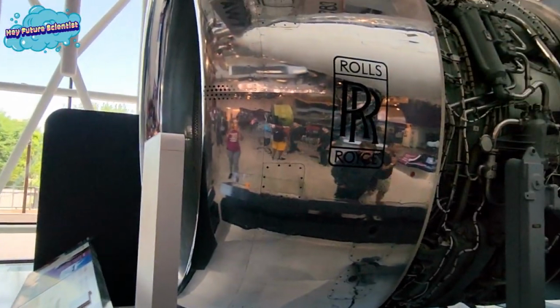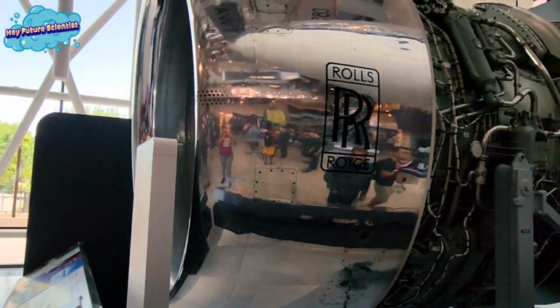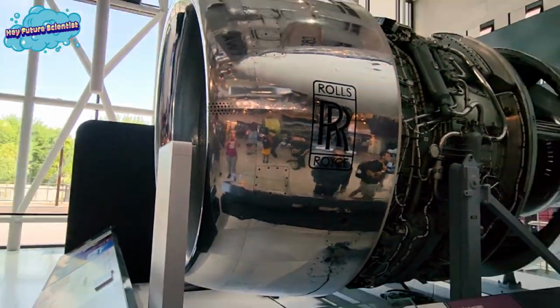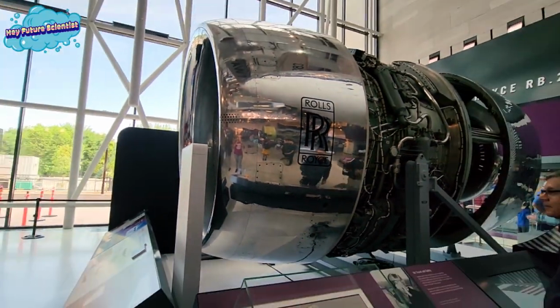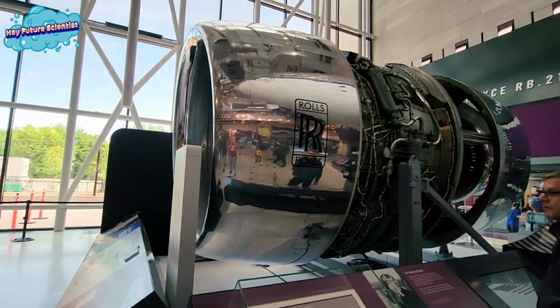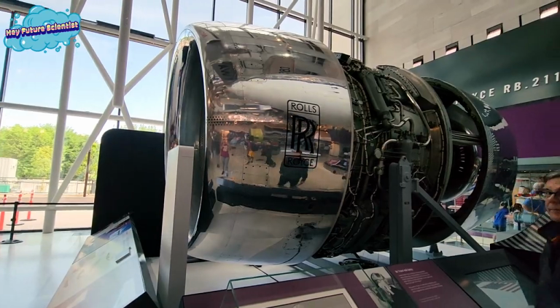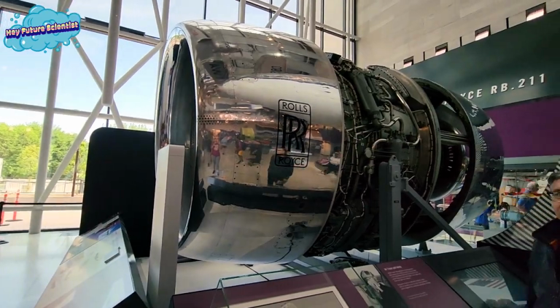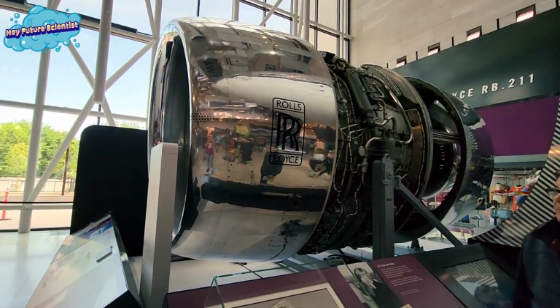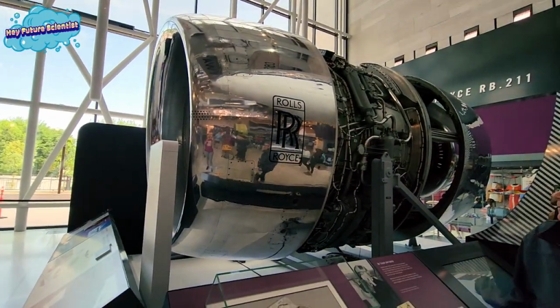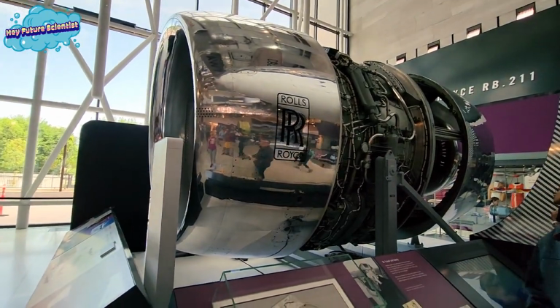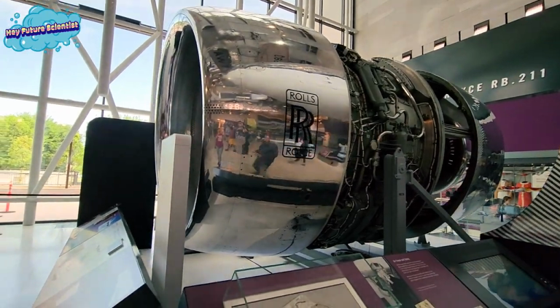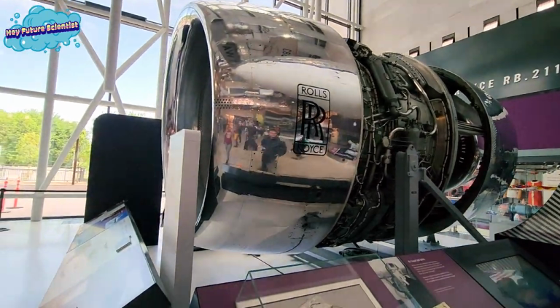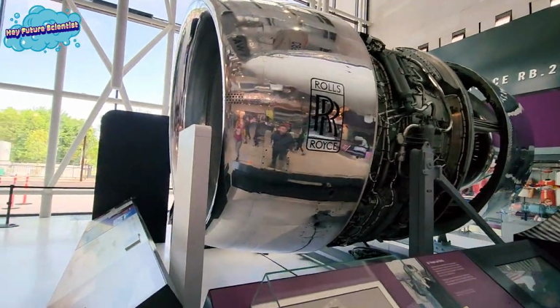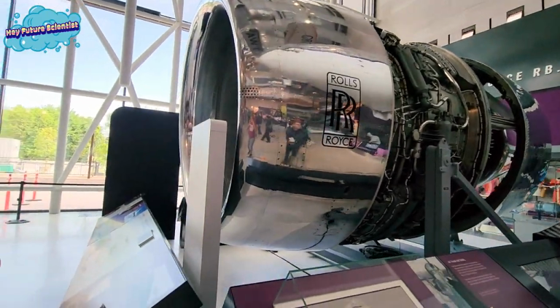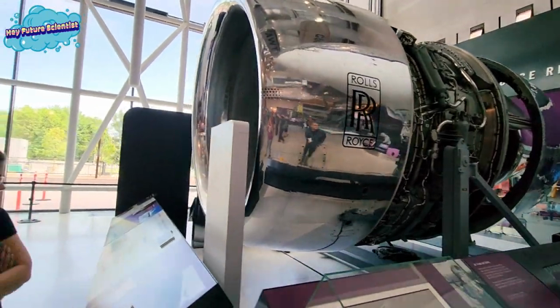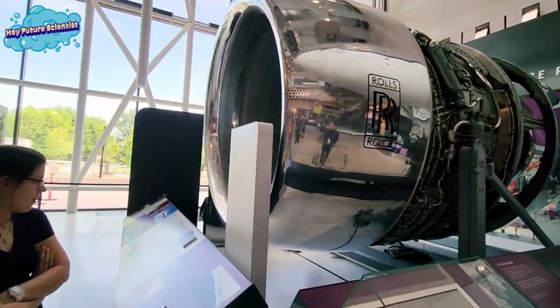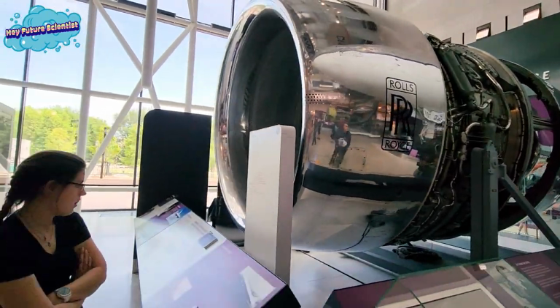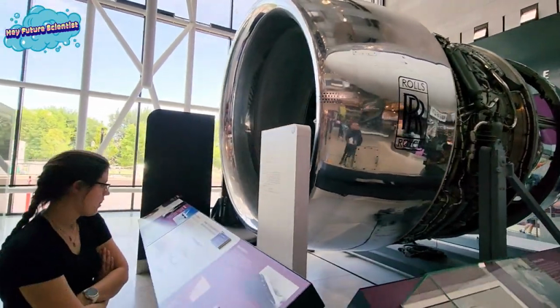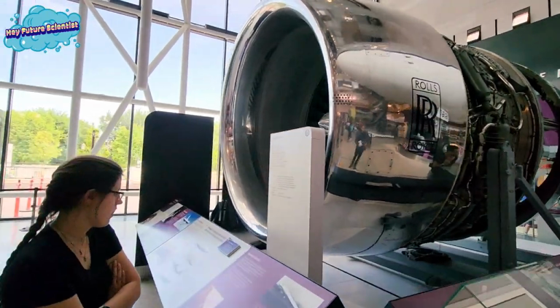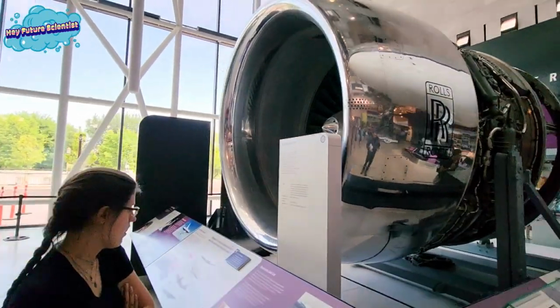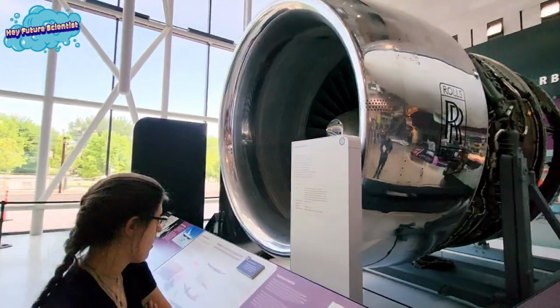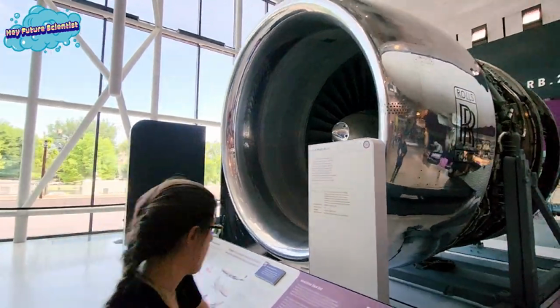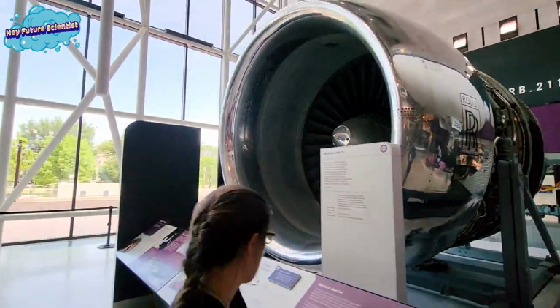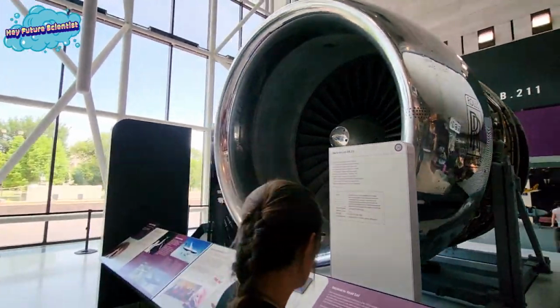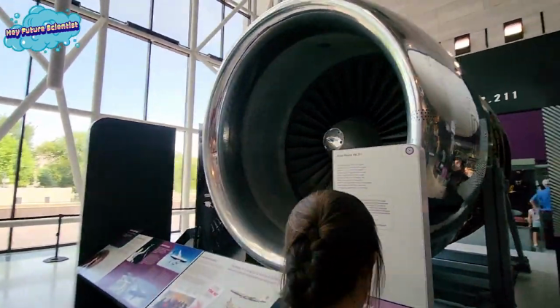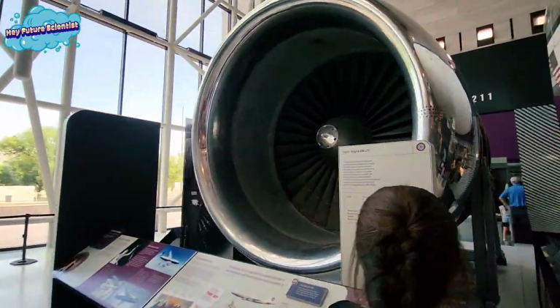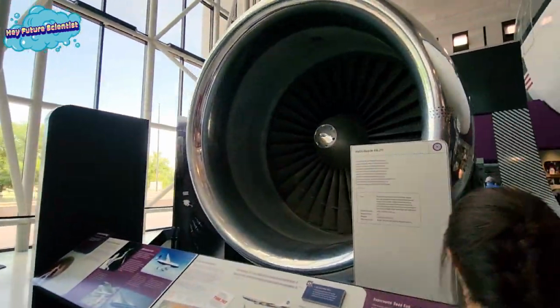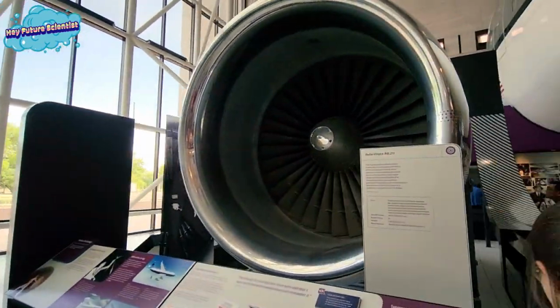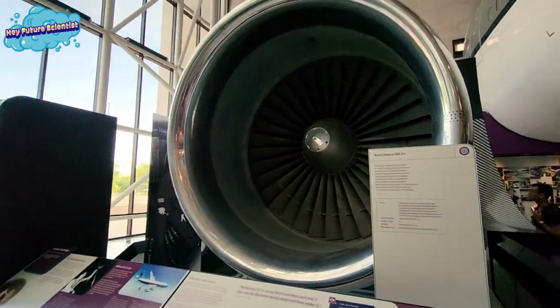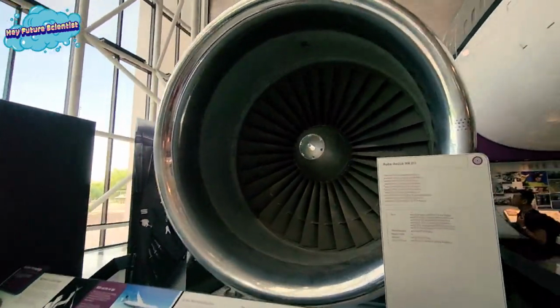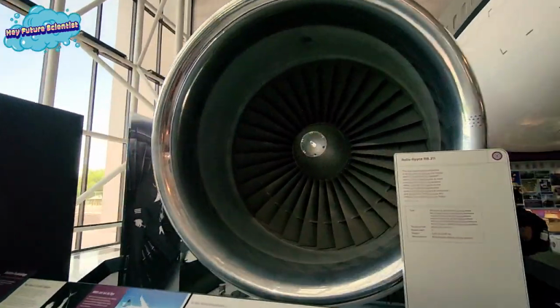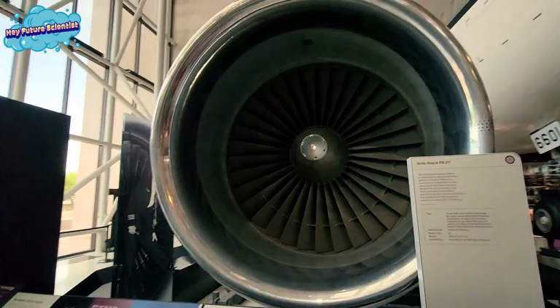The jet engine completely changed air travel. It created faster travel and more affordable plane tickets.